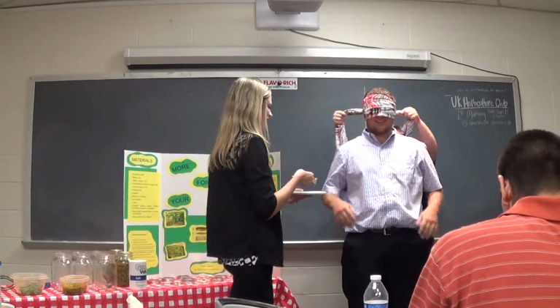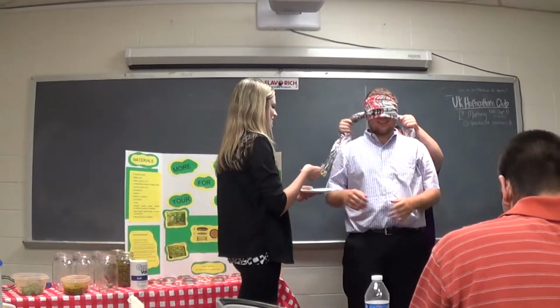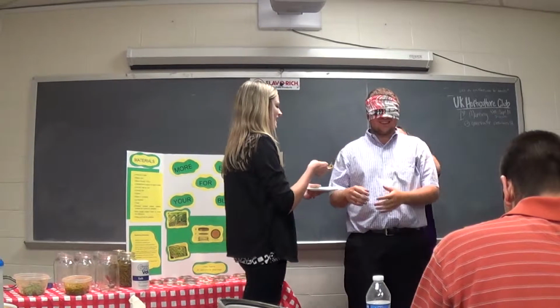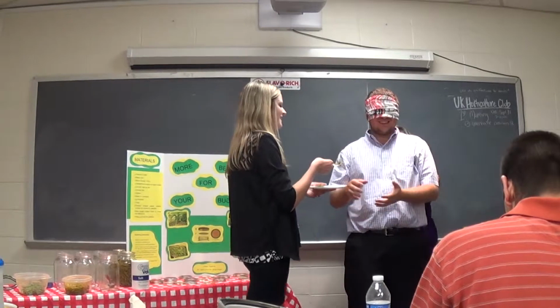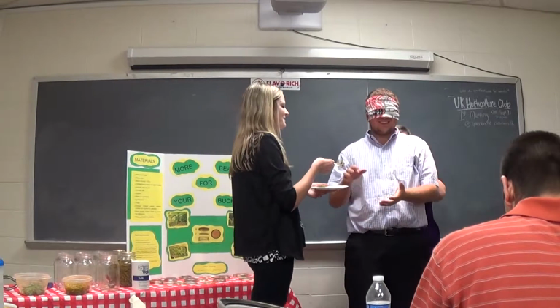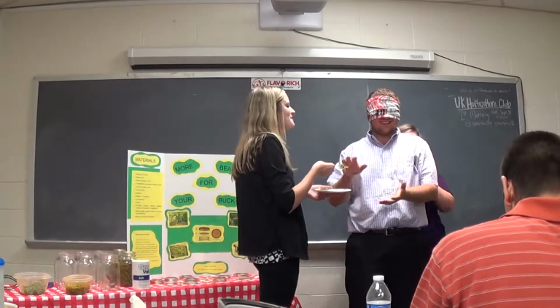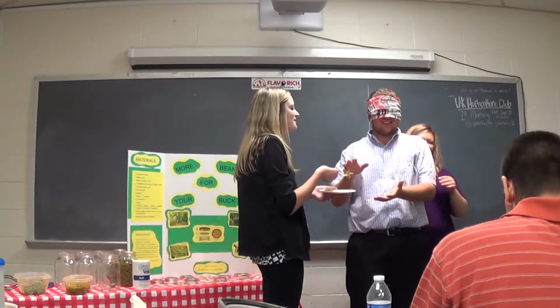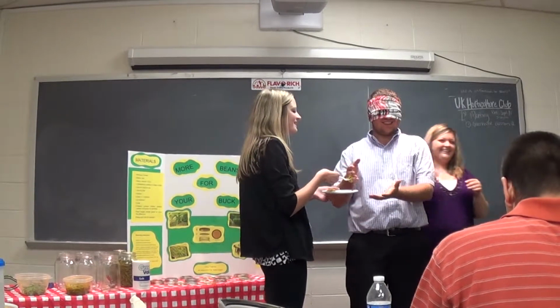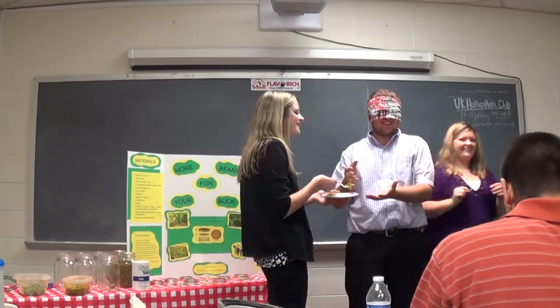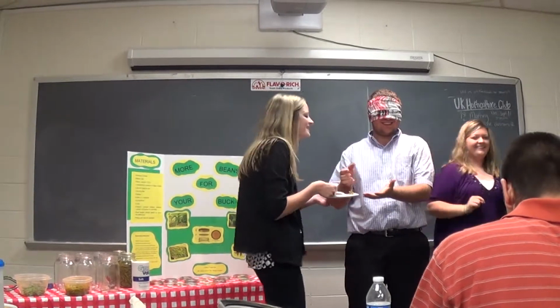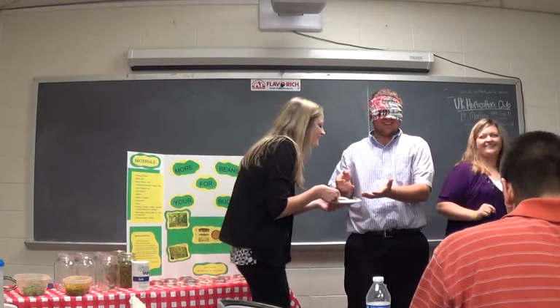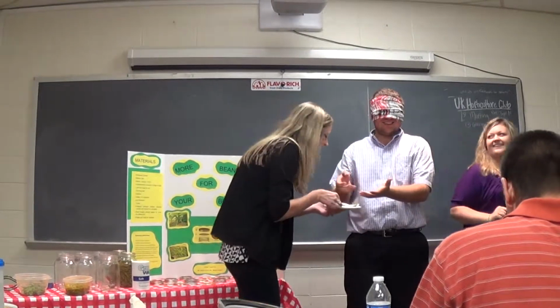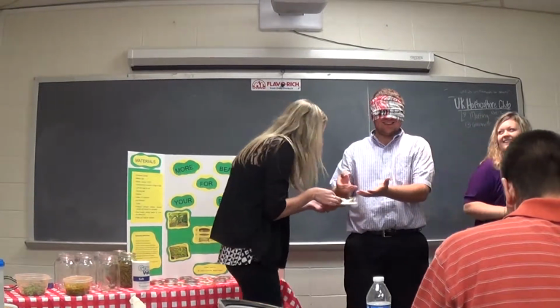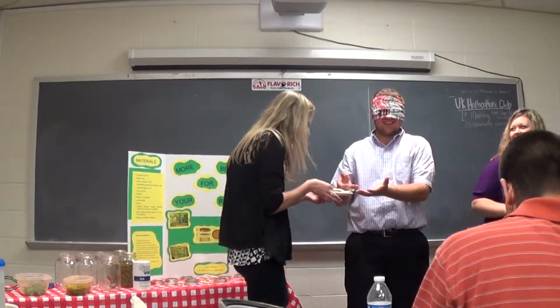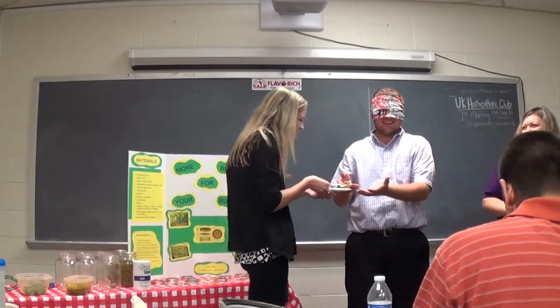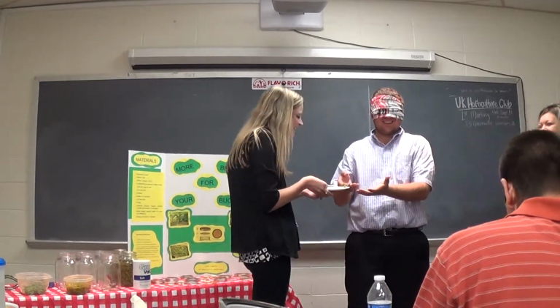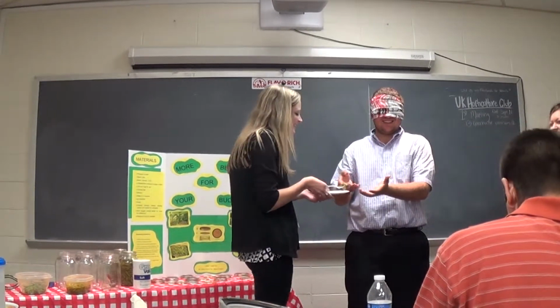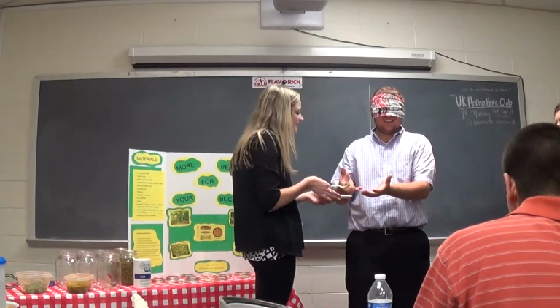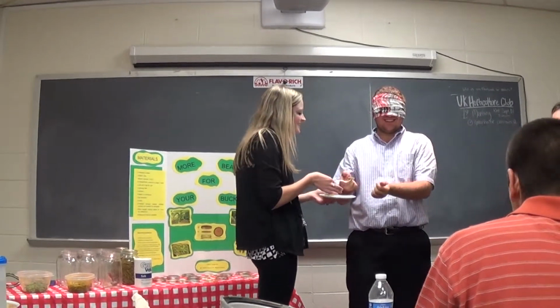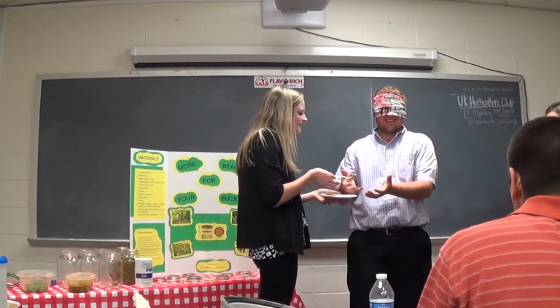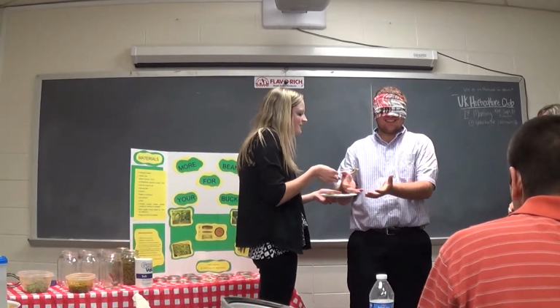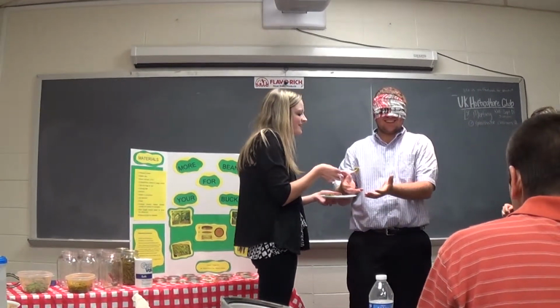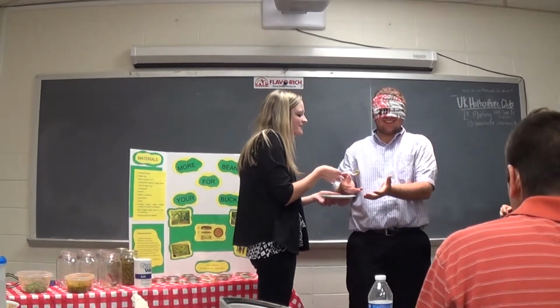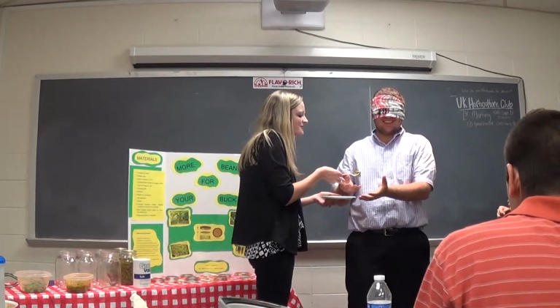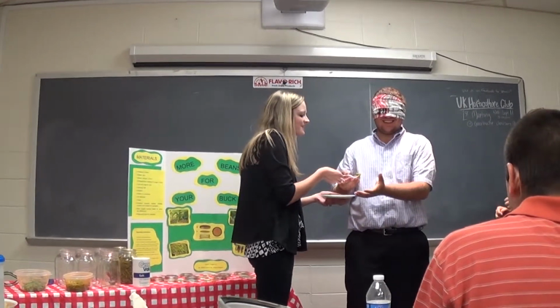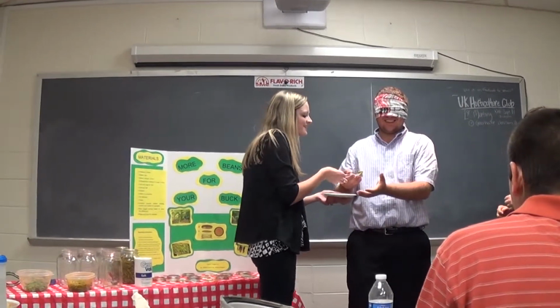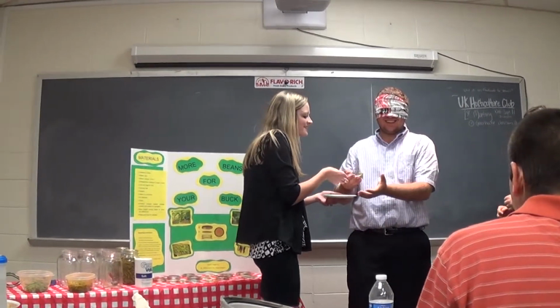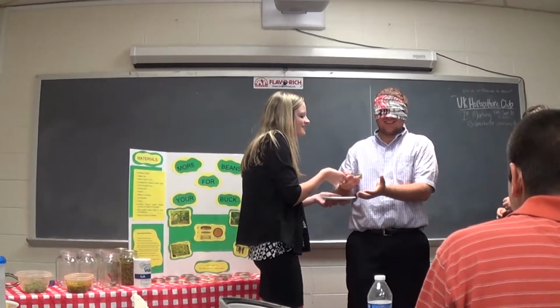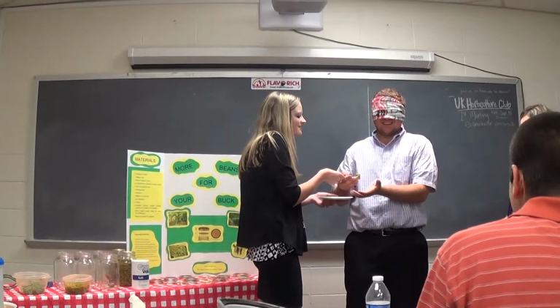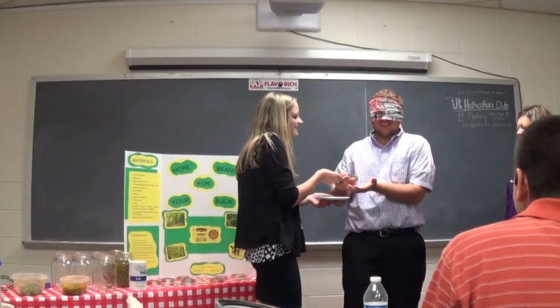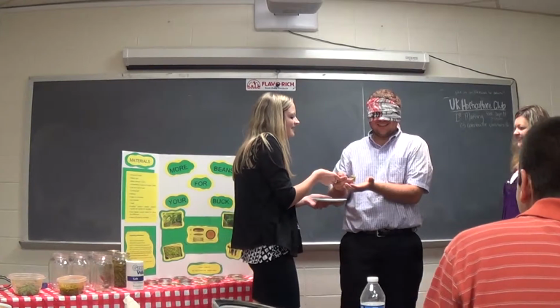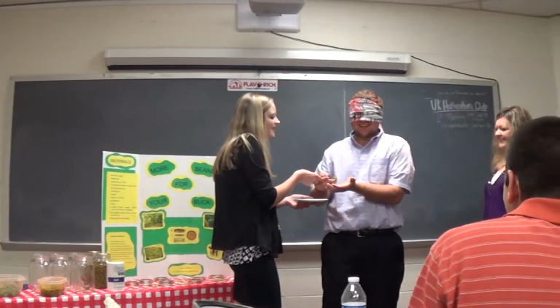Reach your hand up. You're going to take the fork. Here's the fork.